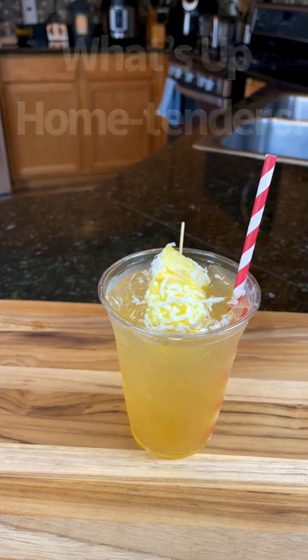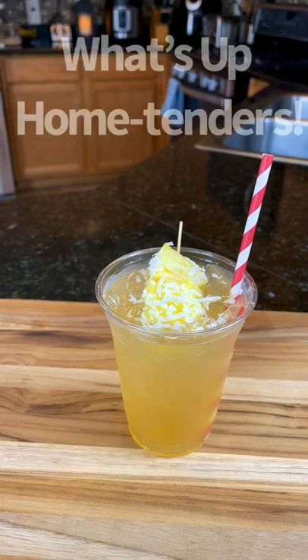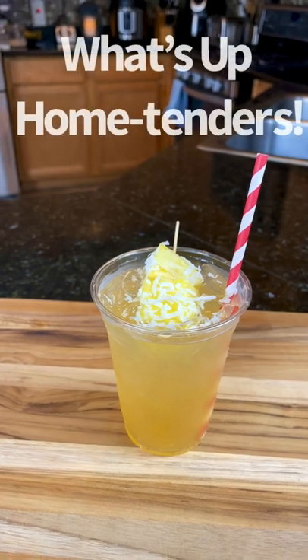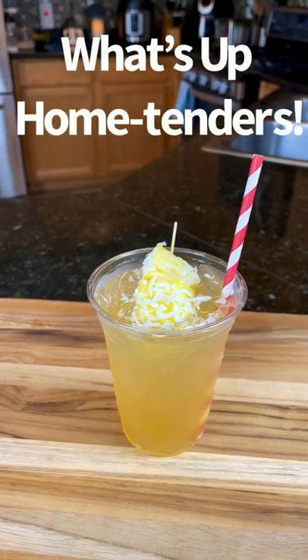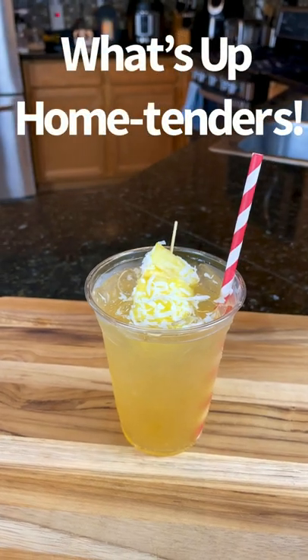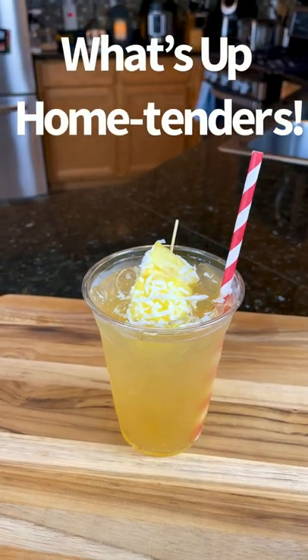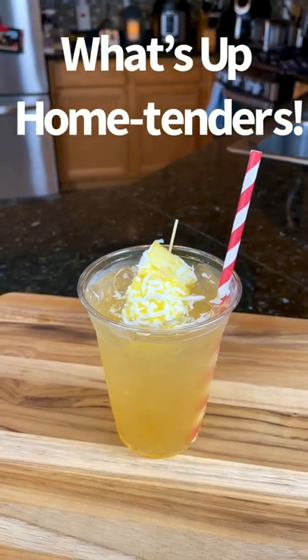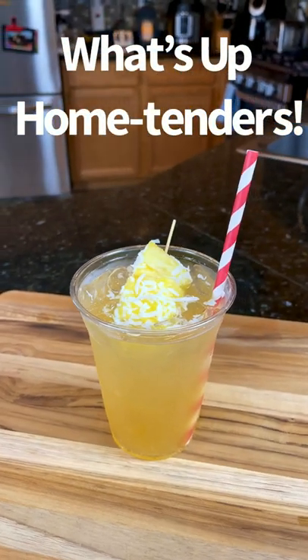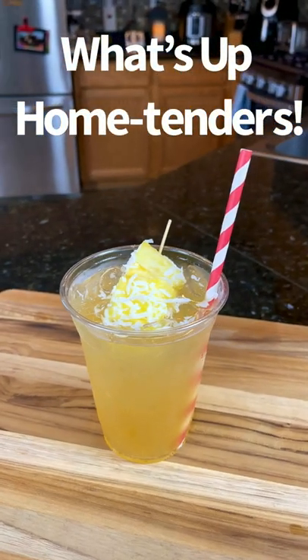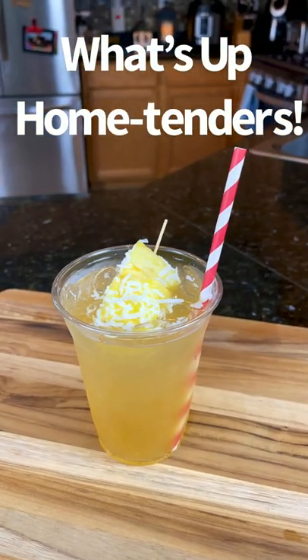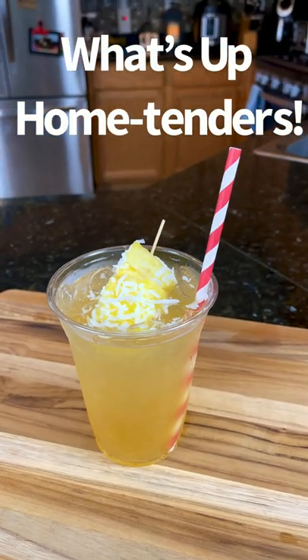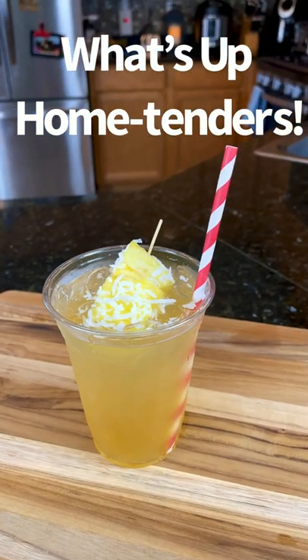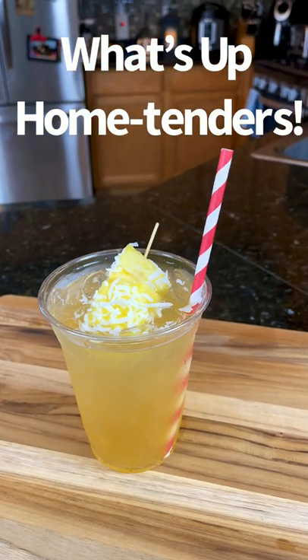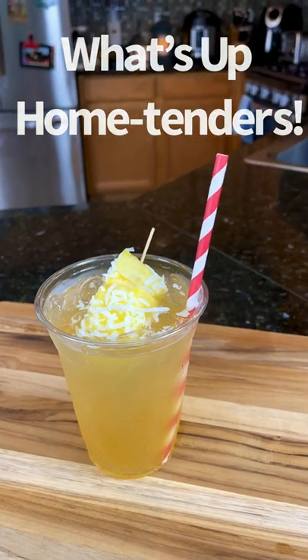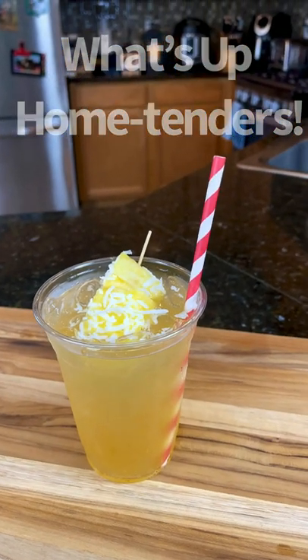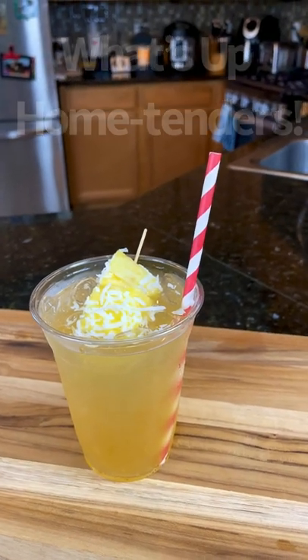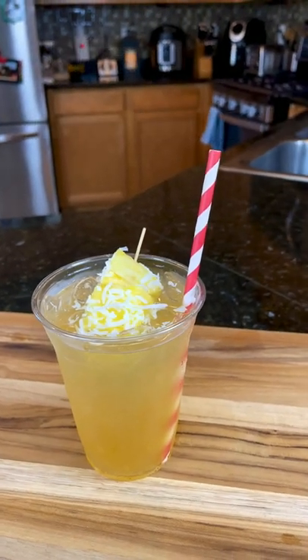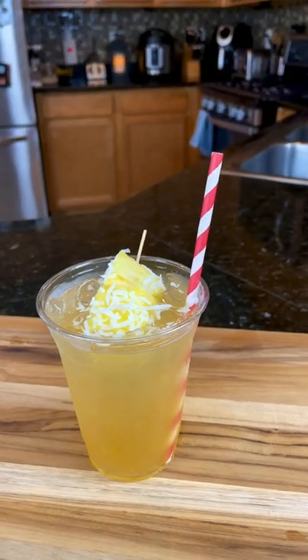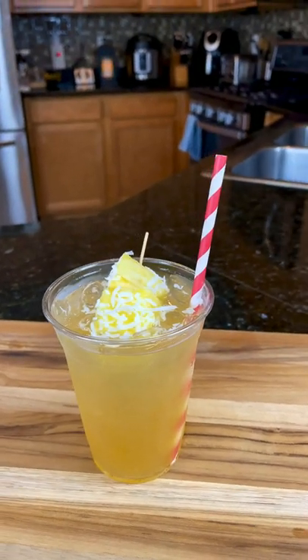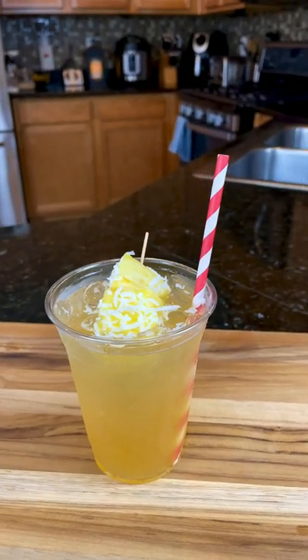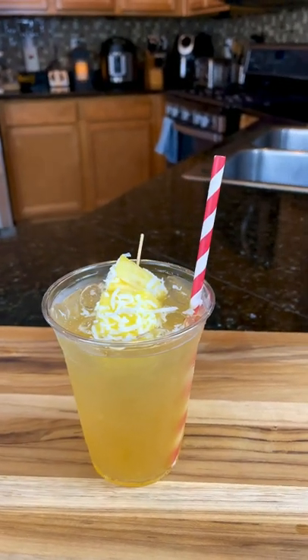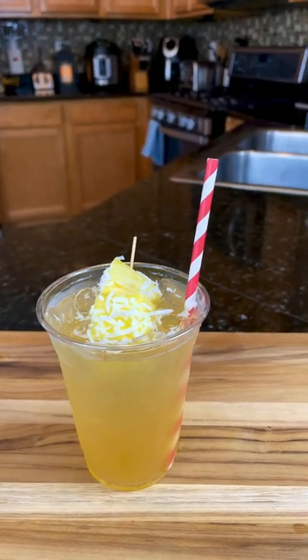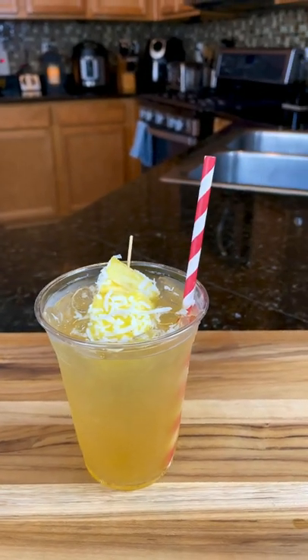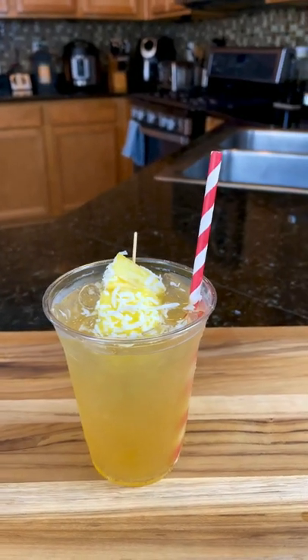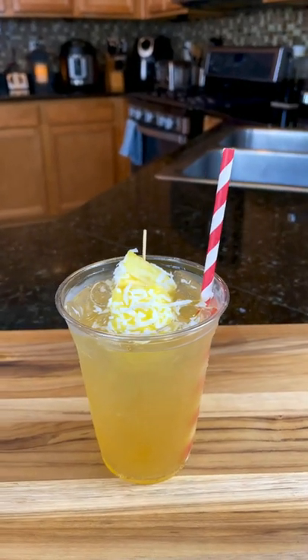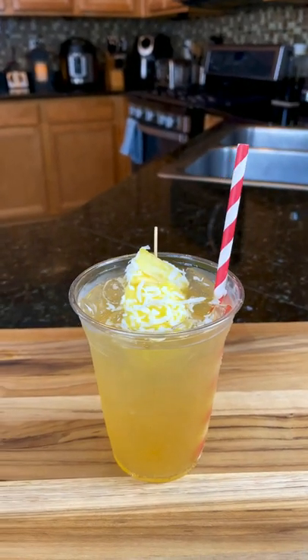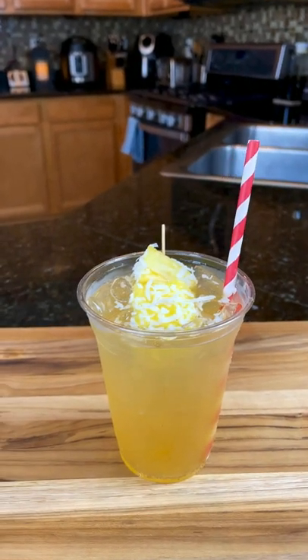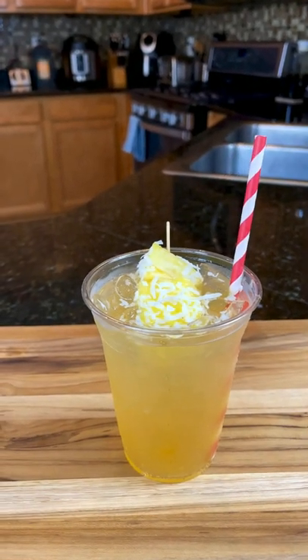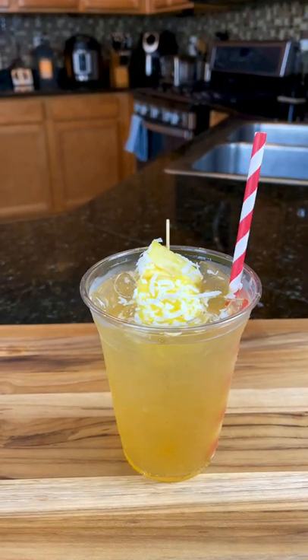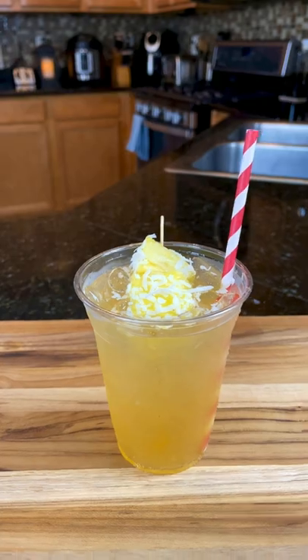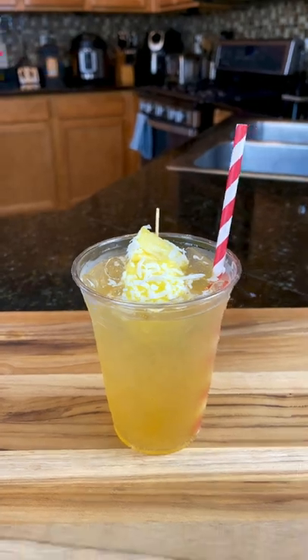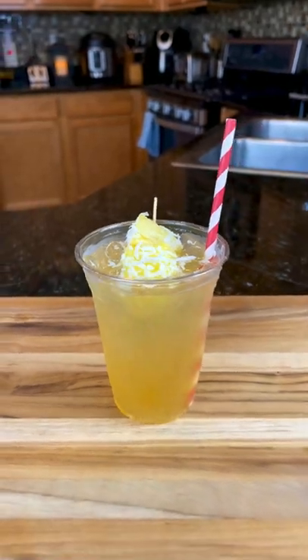What's up, home tenders? Let's try to be a little bit healthy and make a coconut water cocktail. Mocktail recipe in the description.